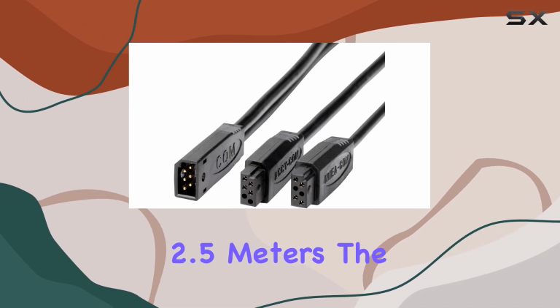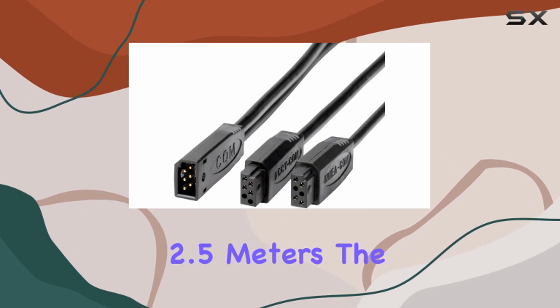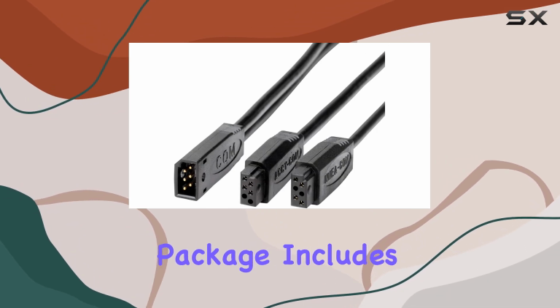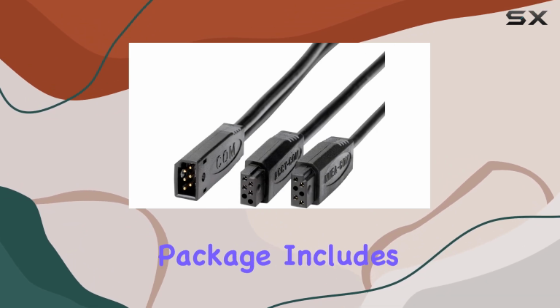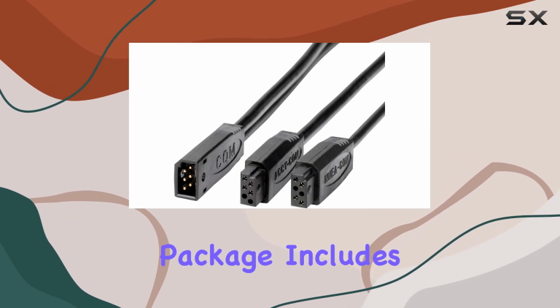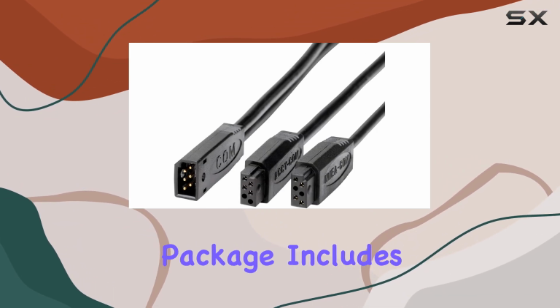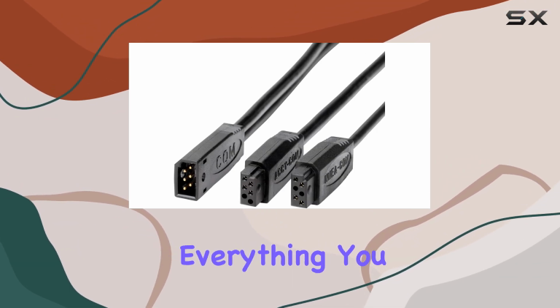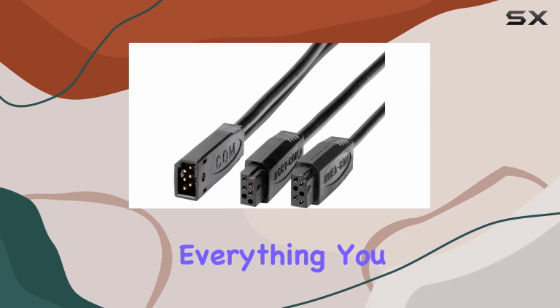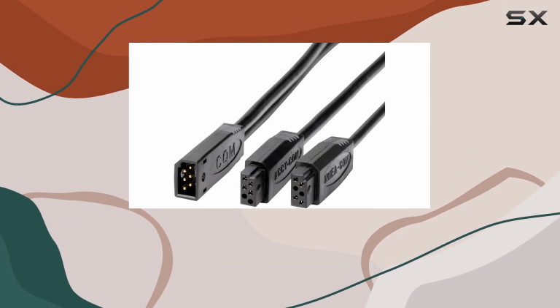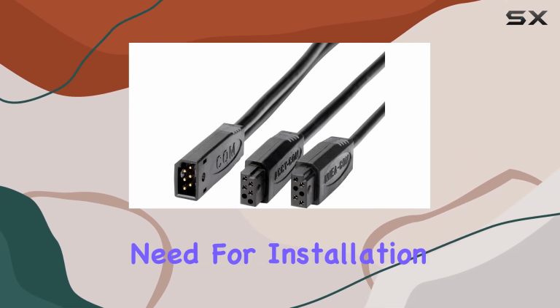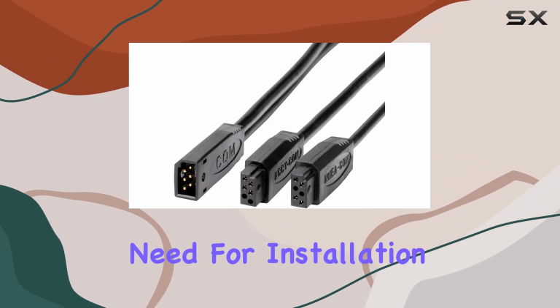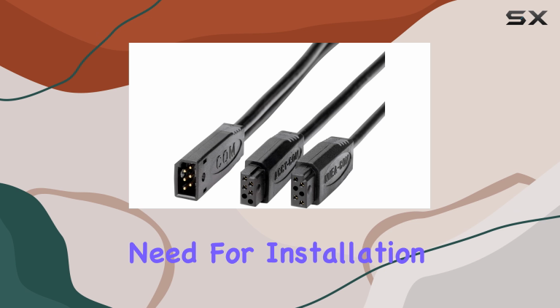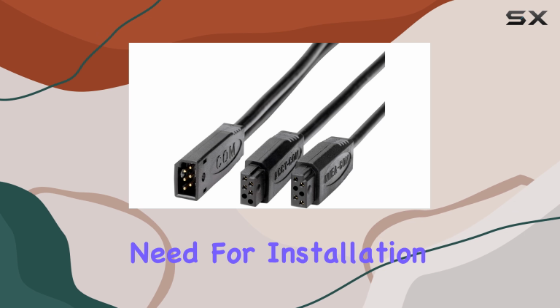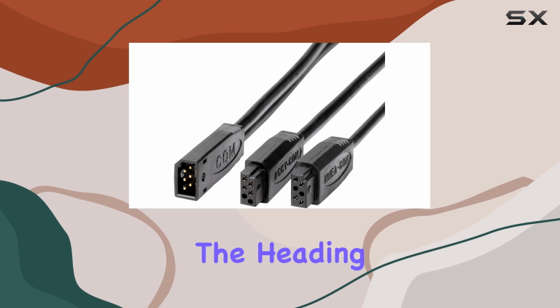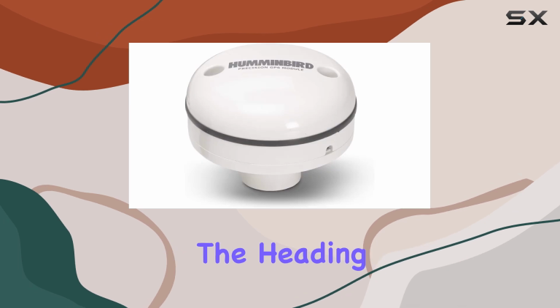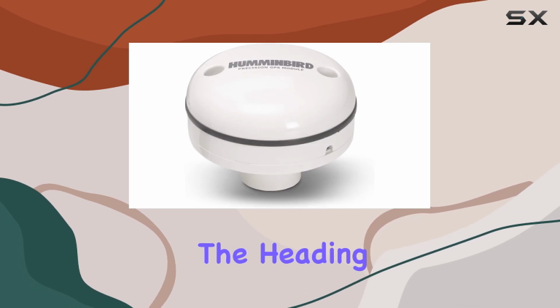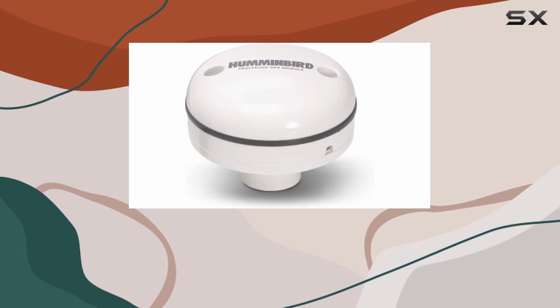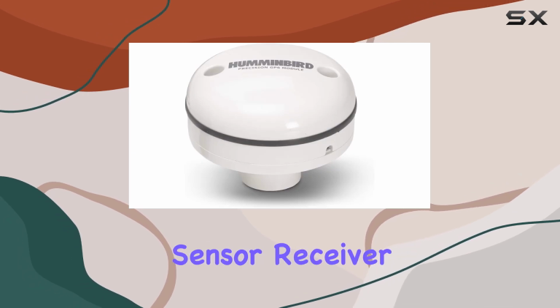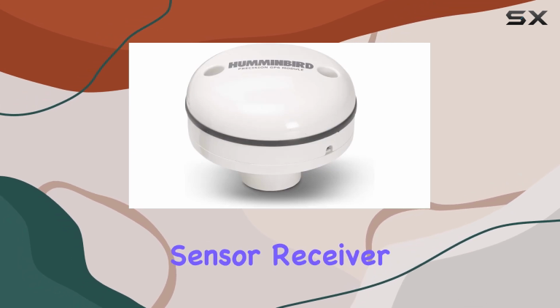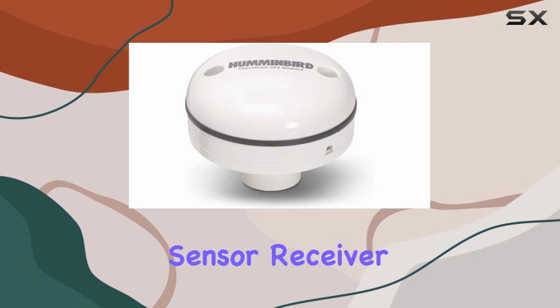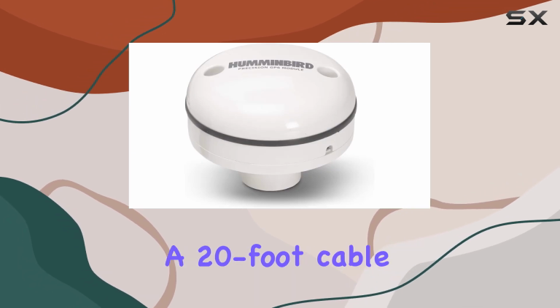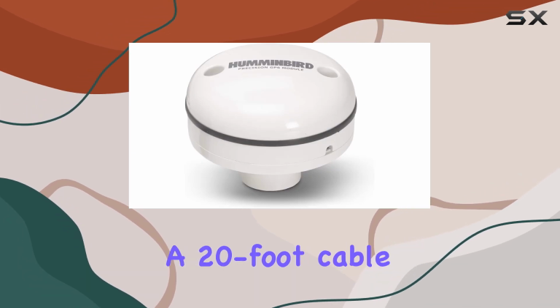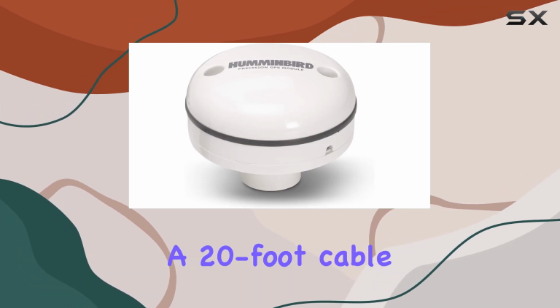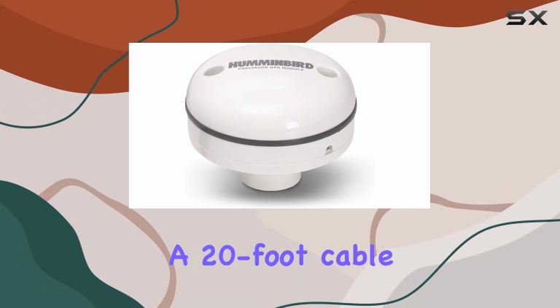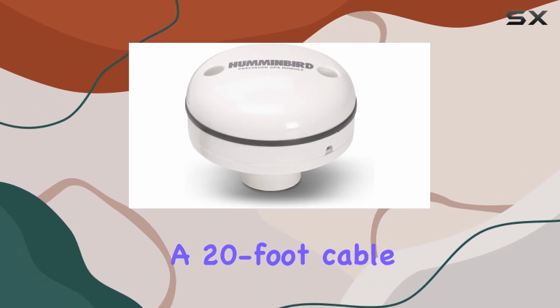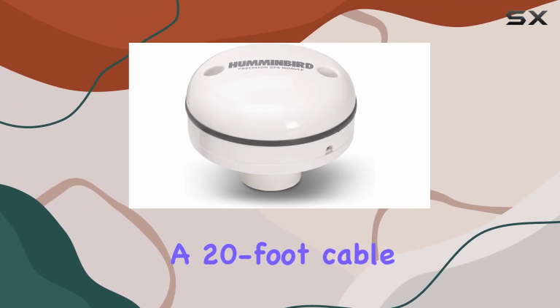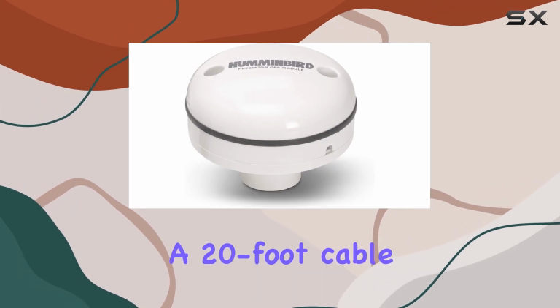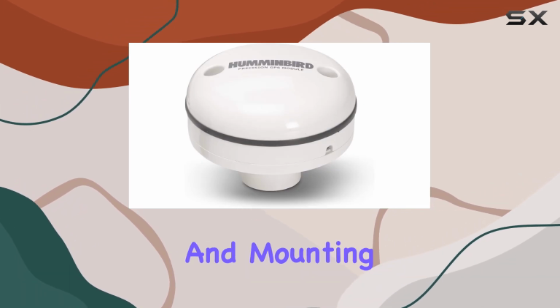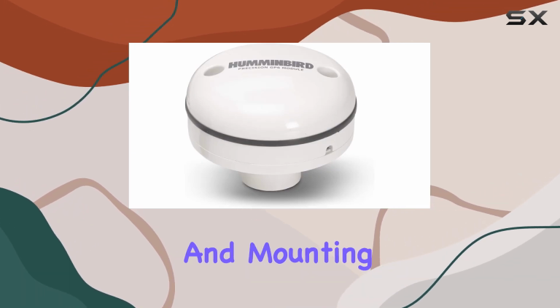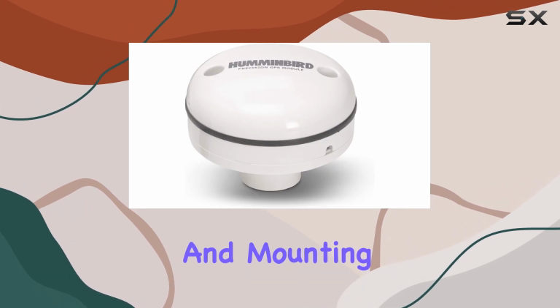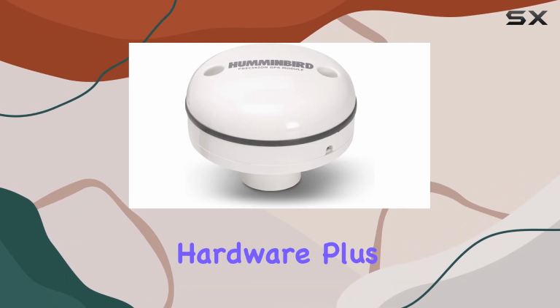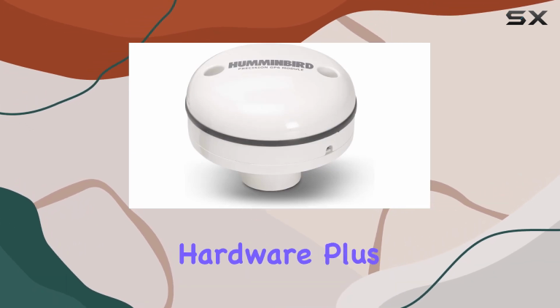The package includes everything you need for installation: the heading sensor receiver, a 20-foot cable, and mounting hardware.